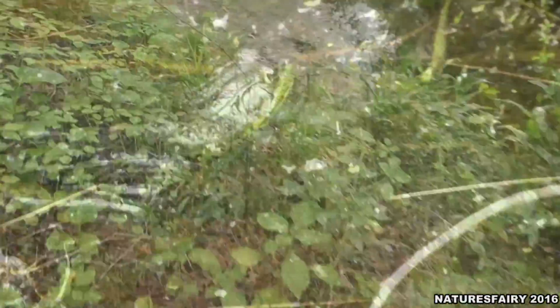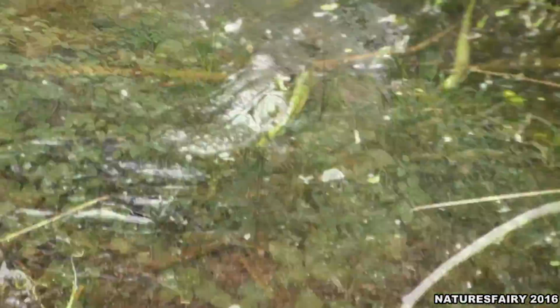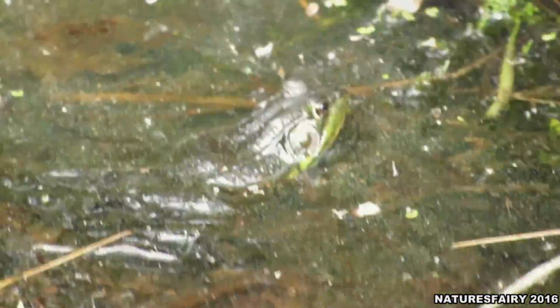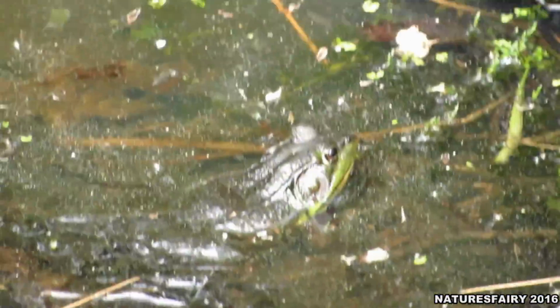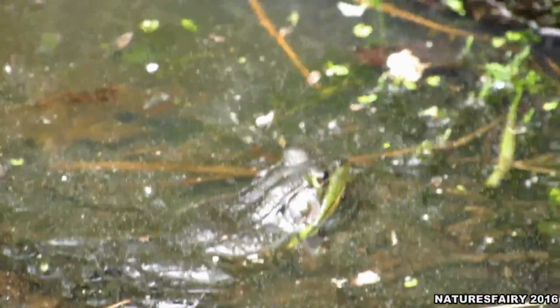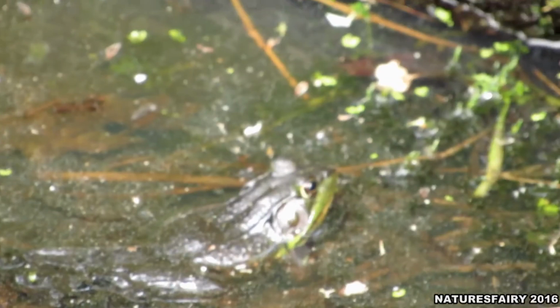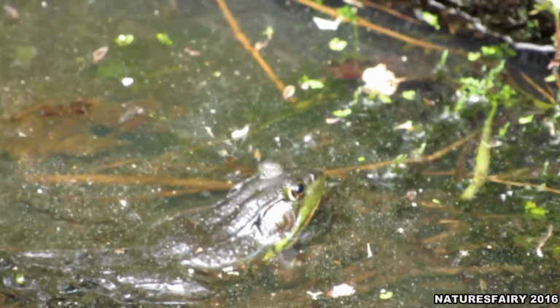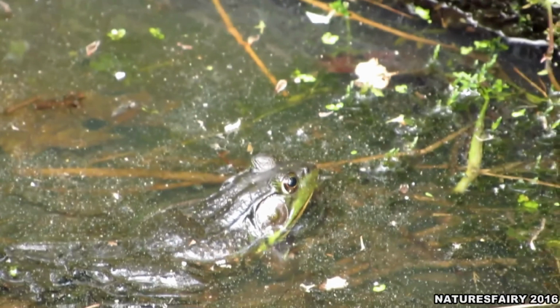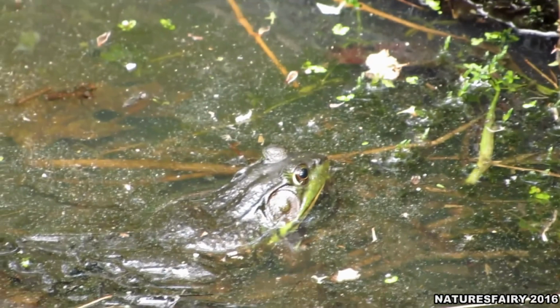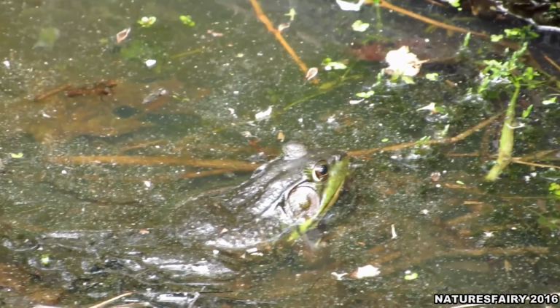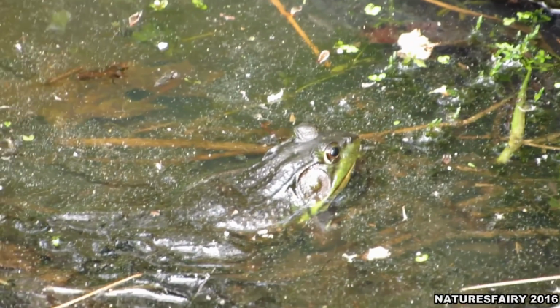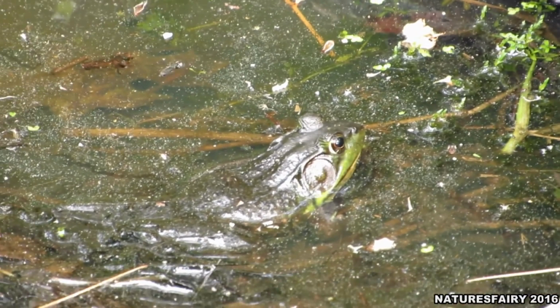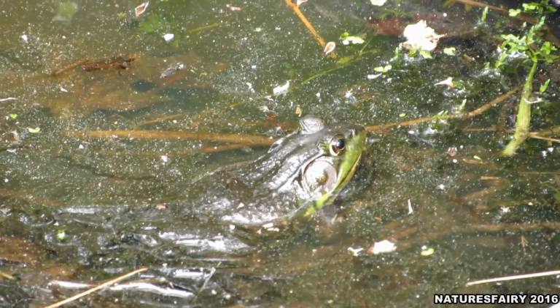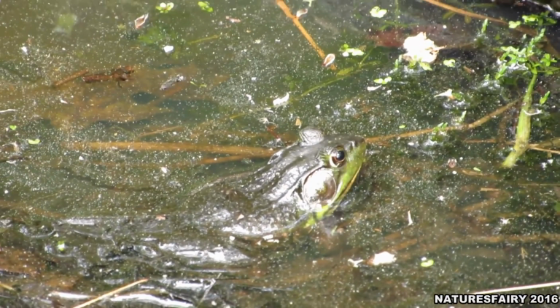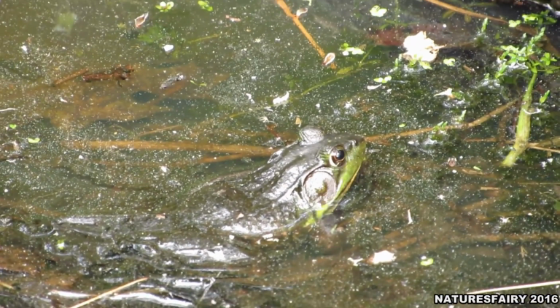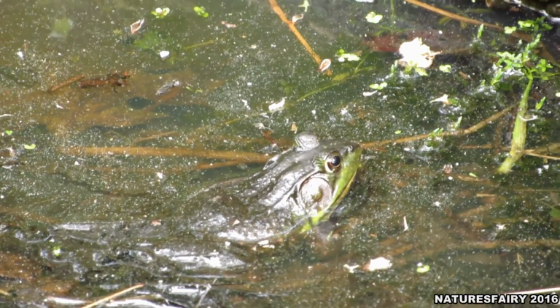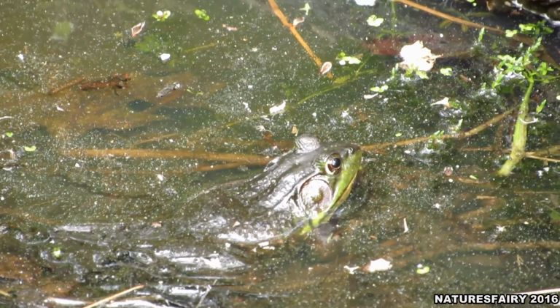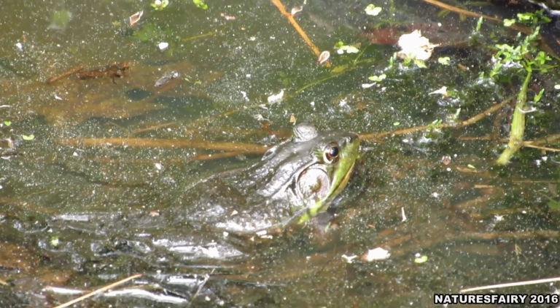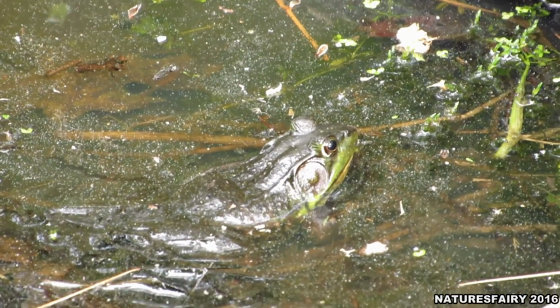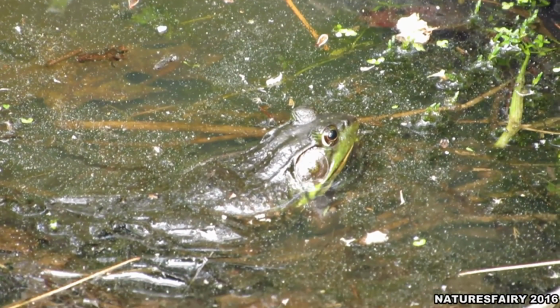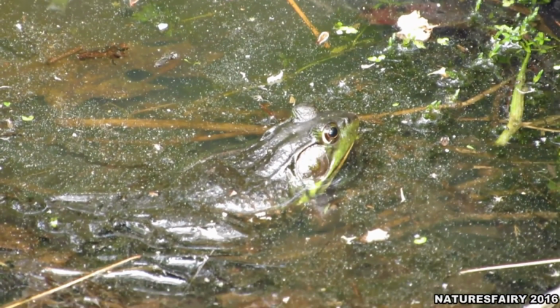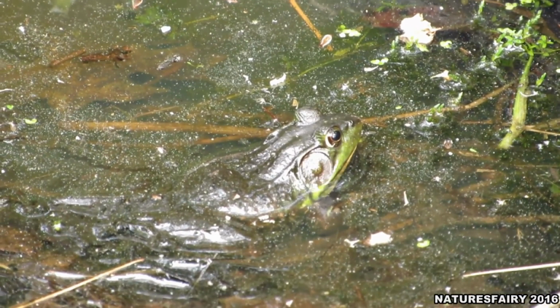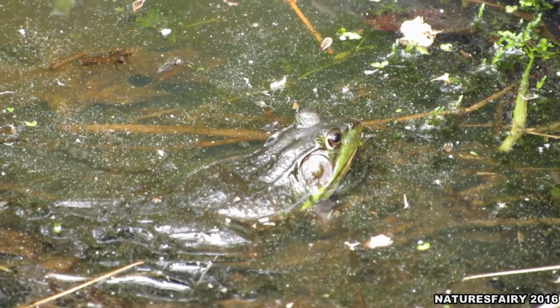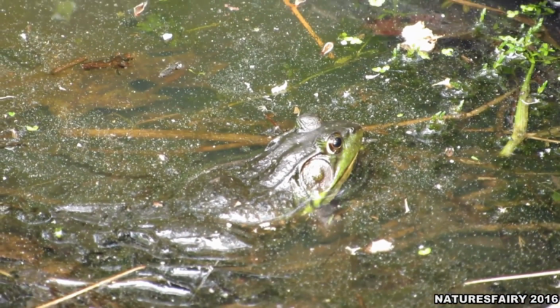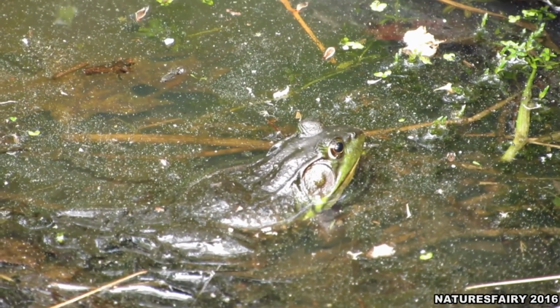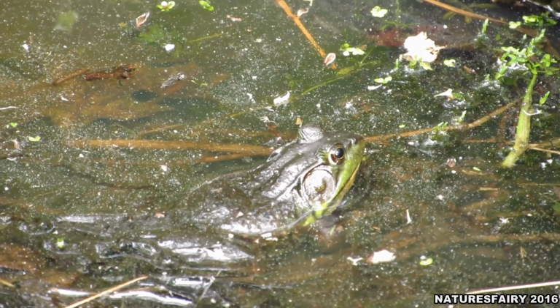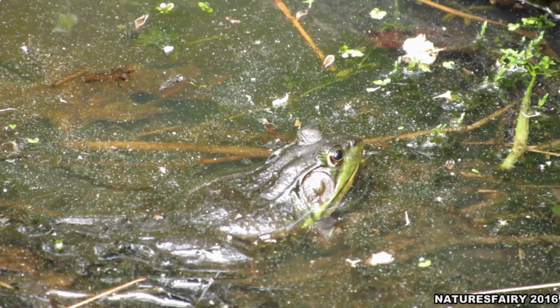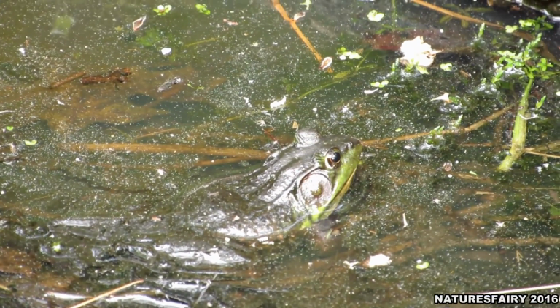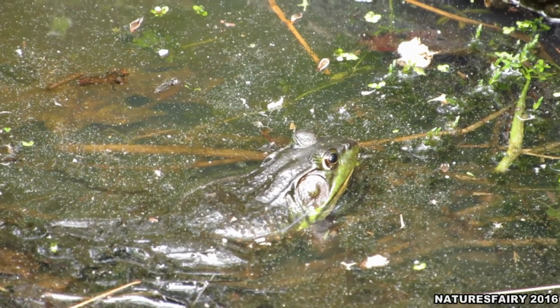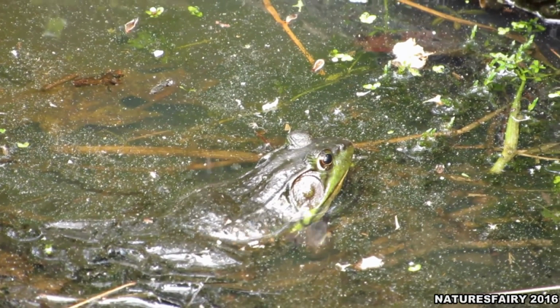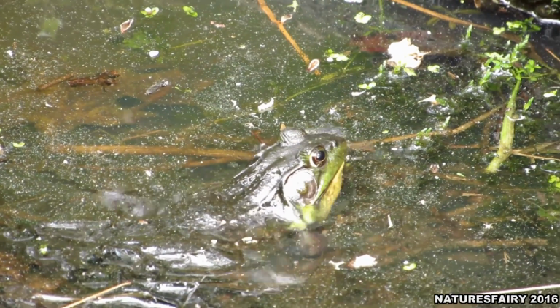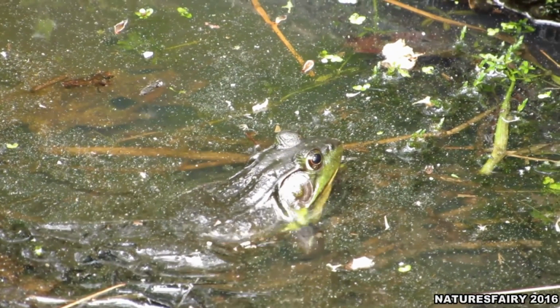There he is, guys. Sorry, I zoomed up pretty far and it's shaky.